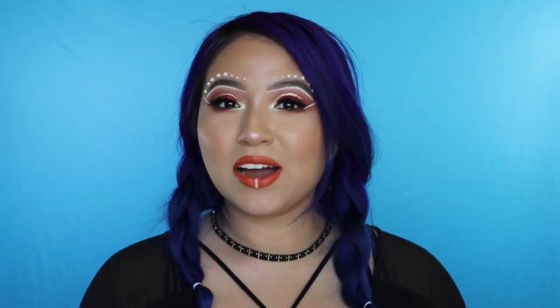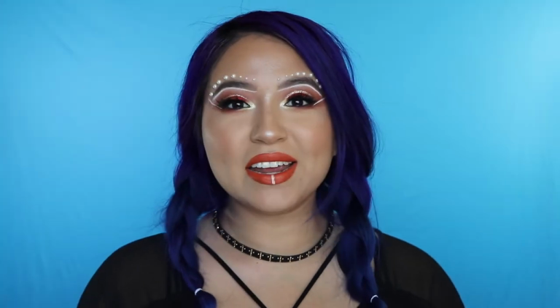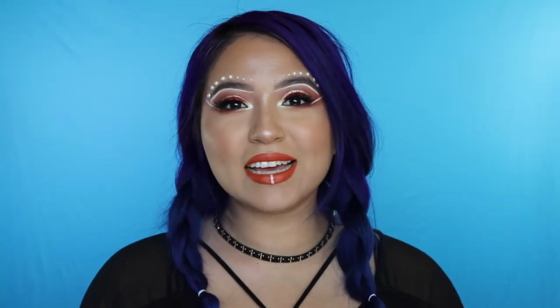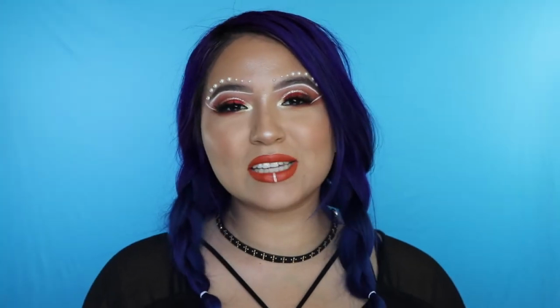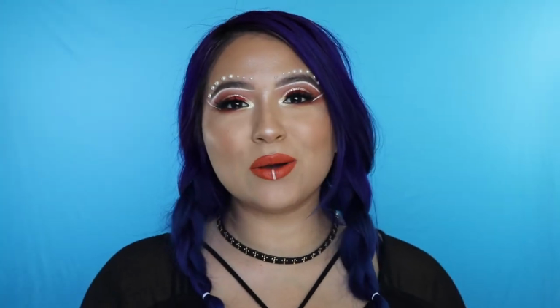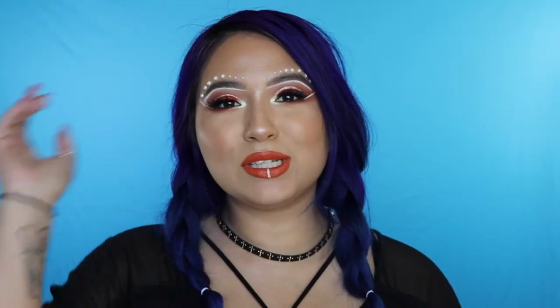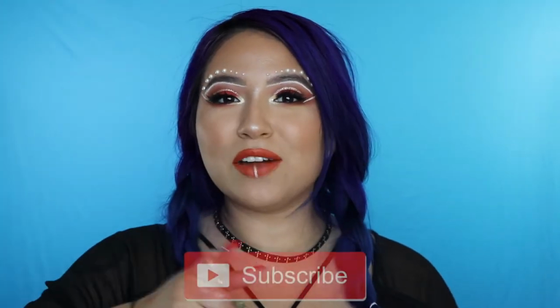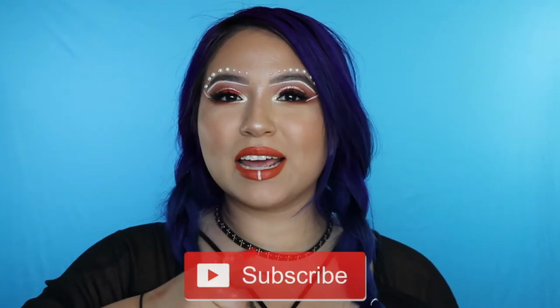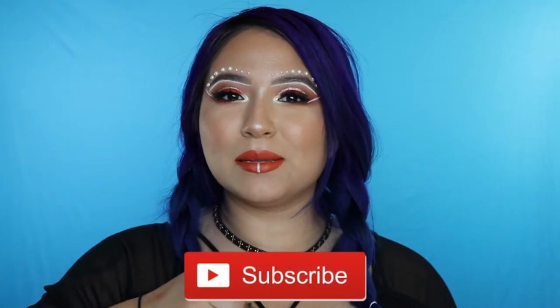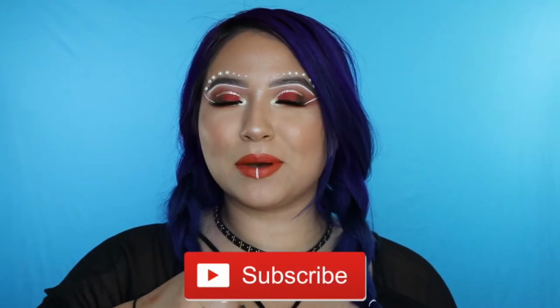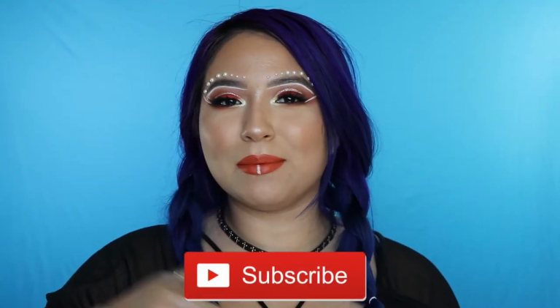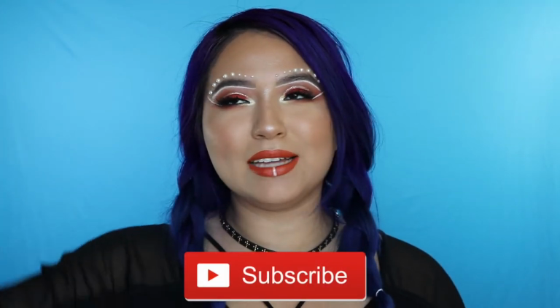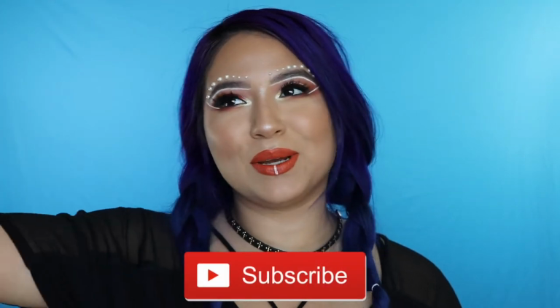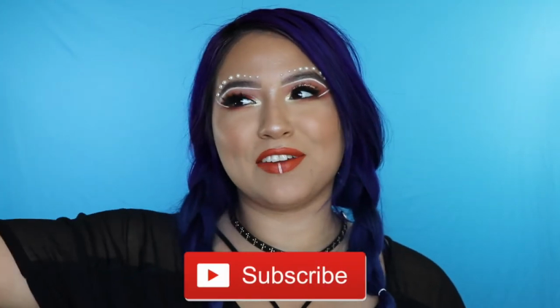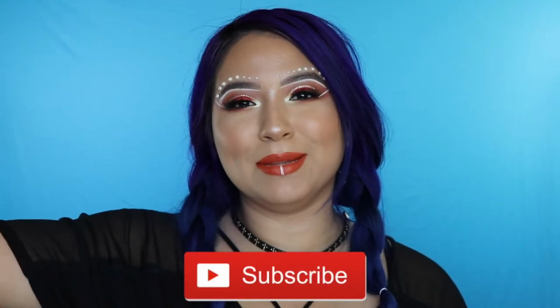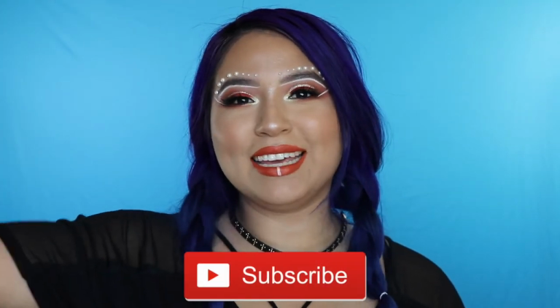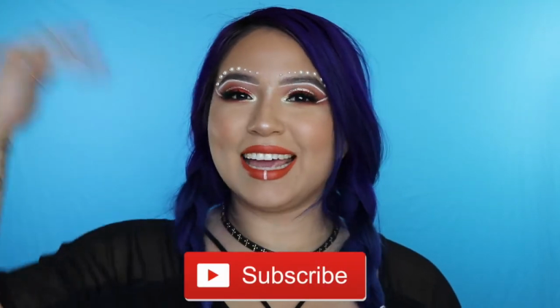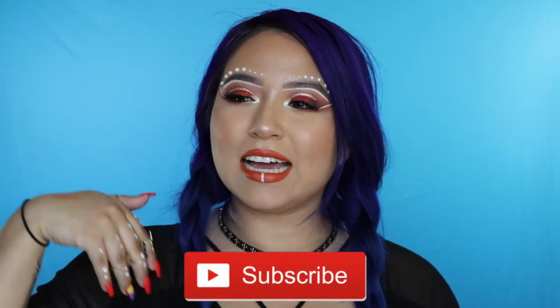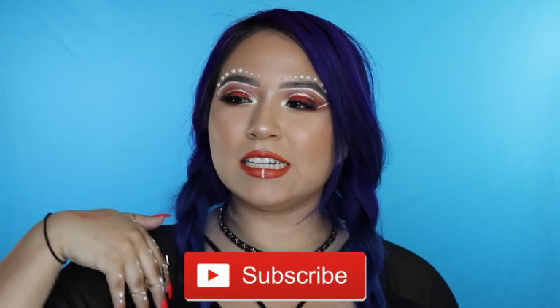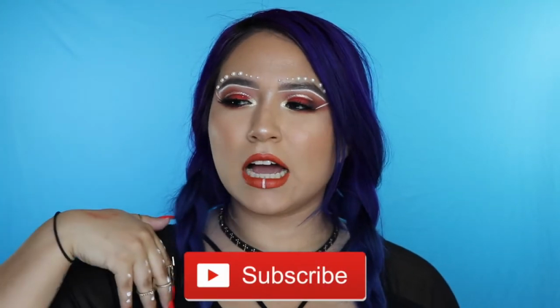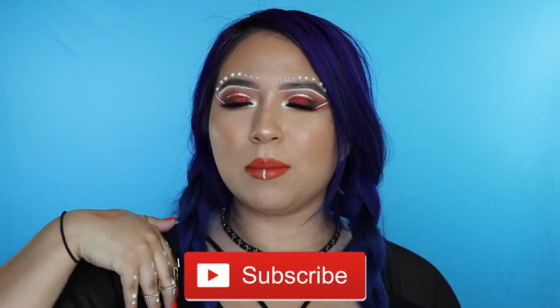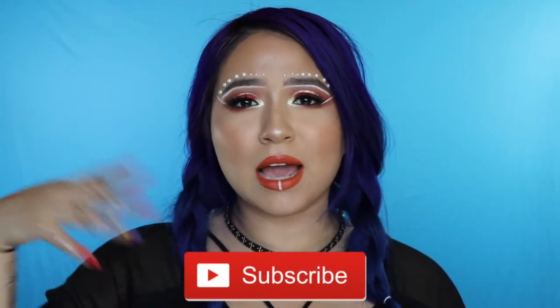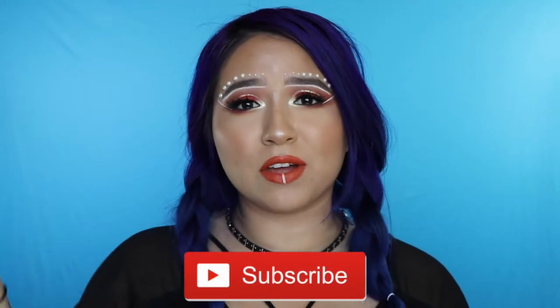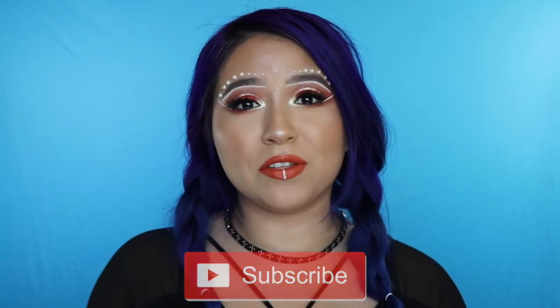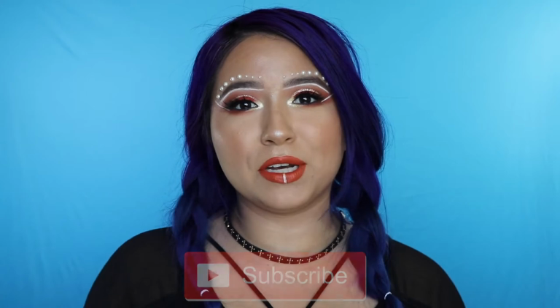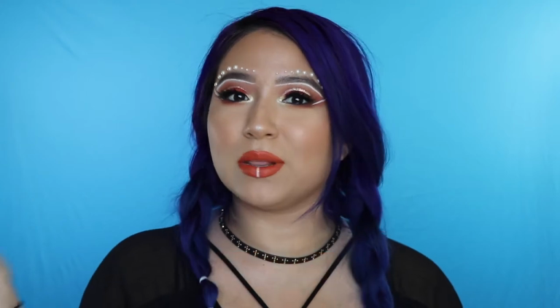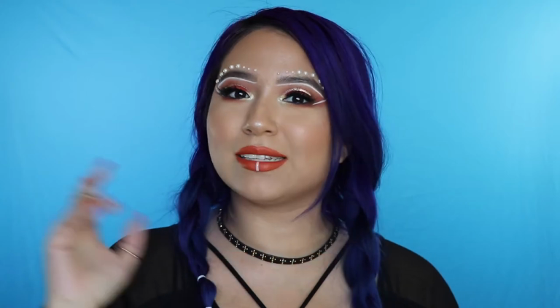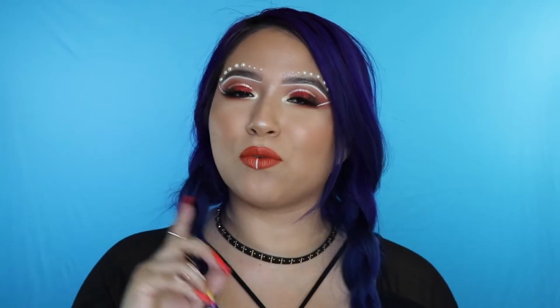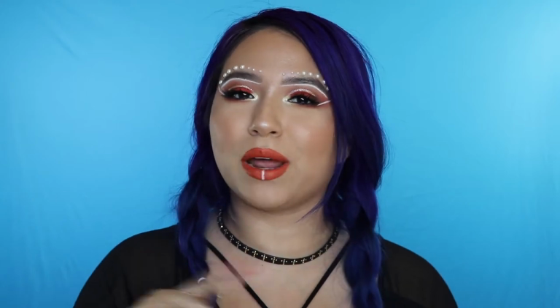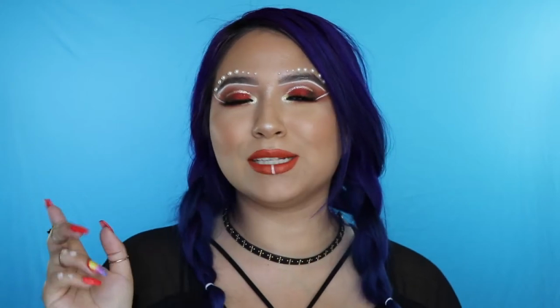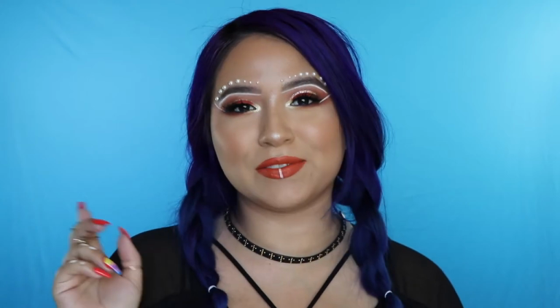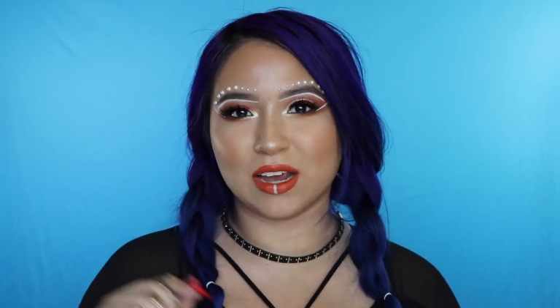All right guys, do not forget to subscribe and join the family. Without further ado, let's get right into this video.